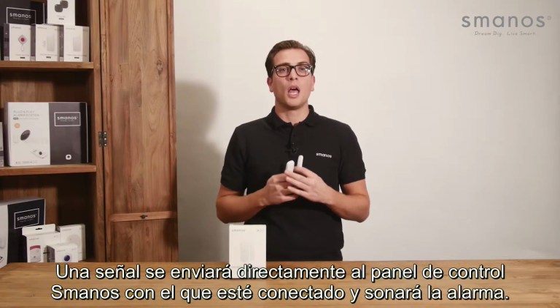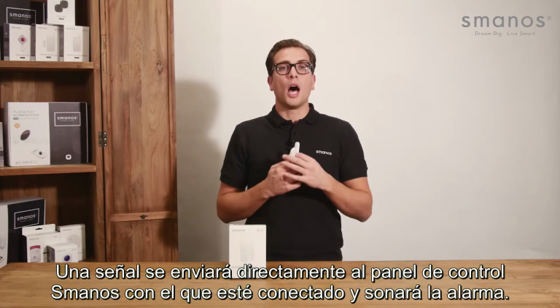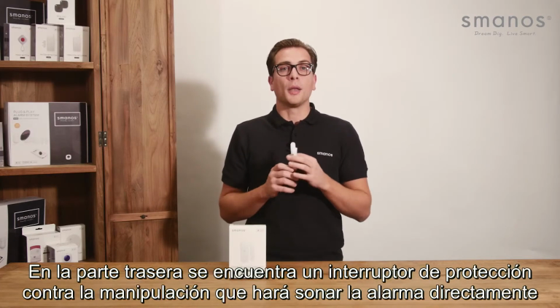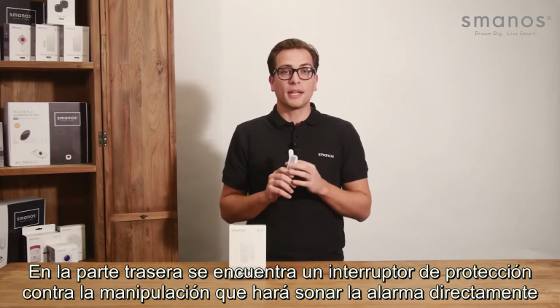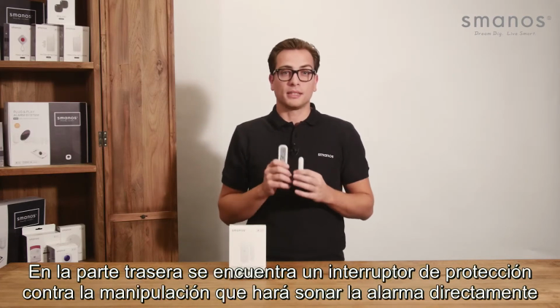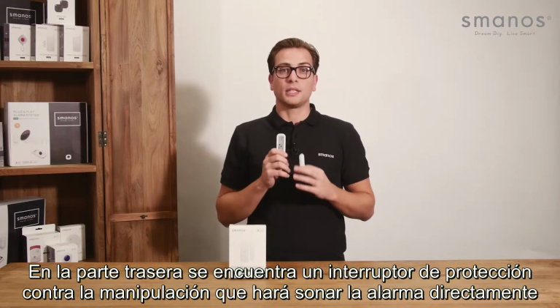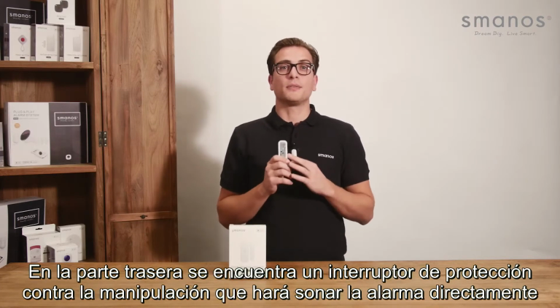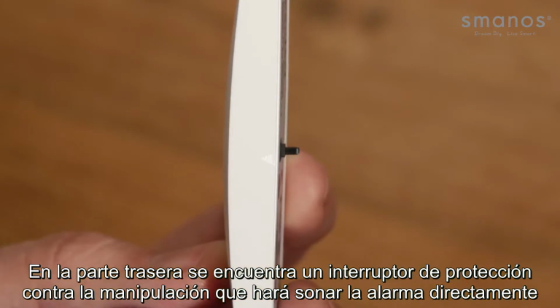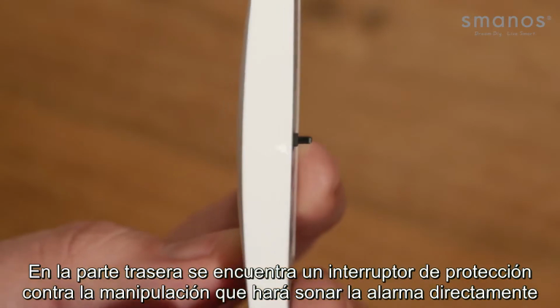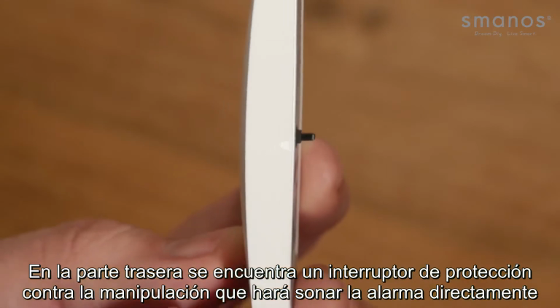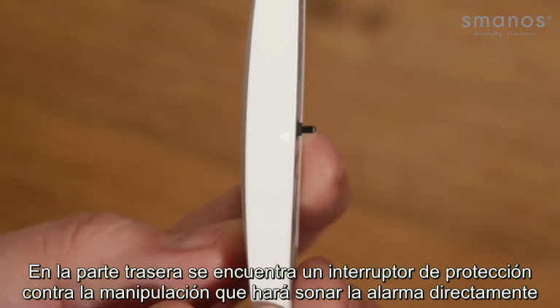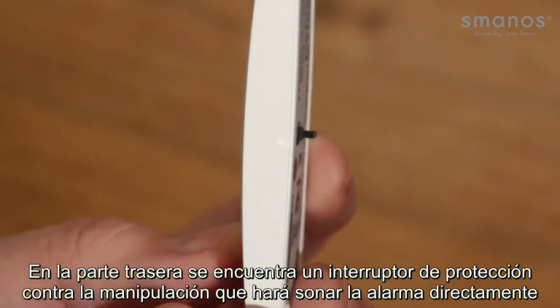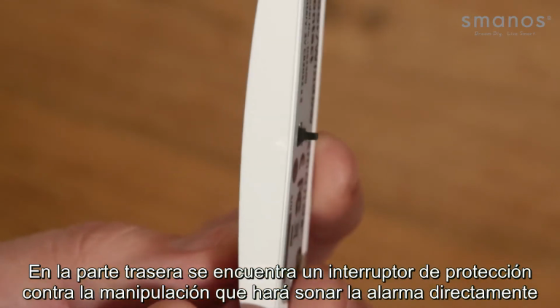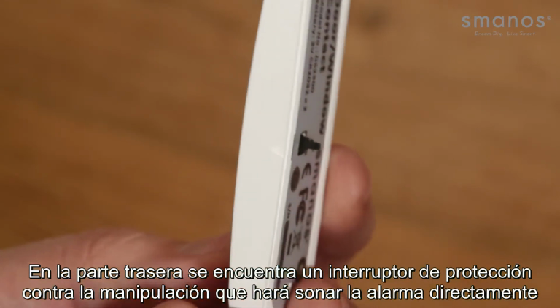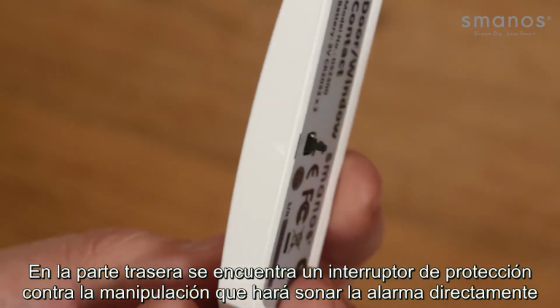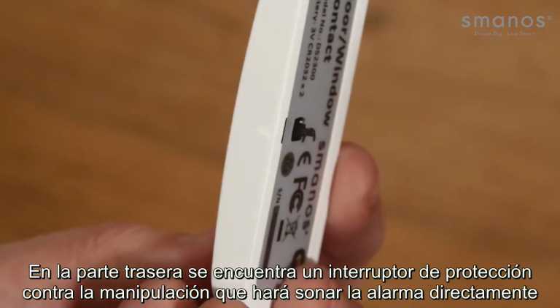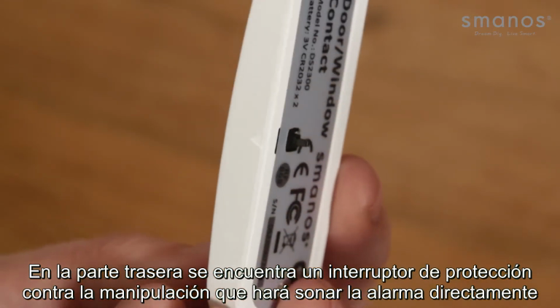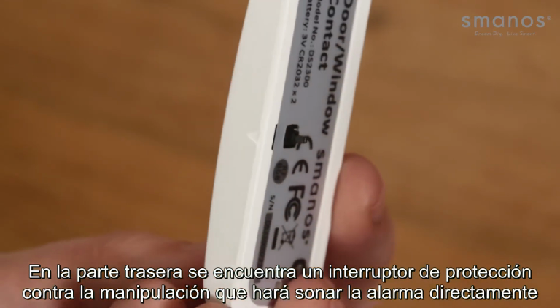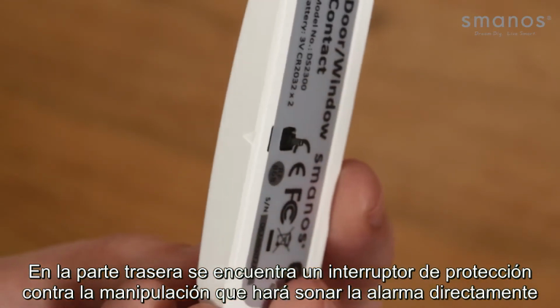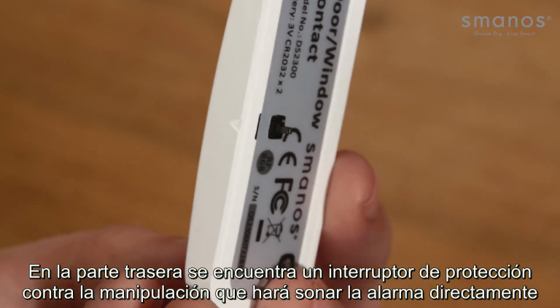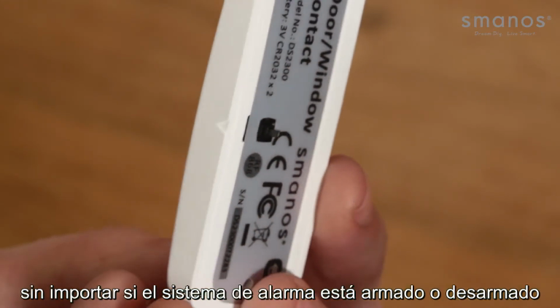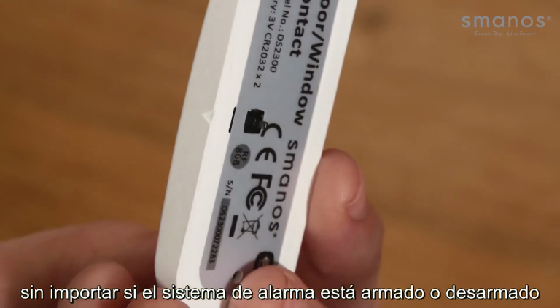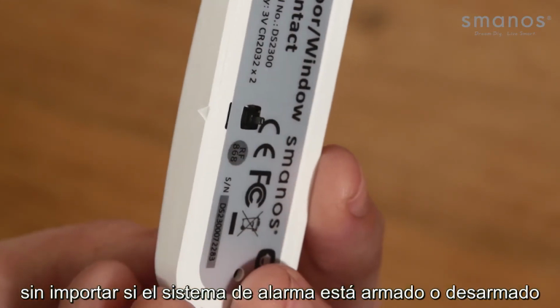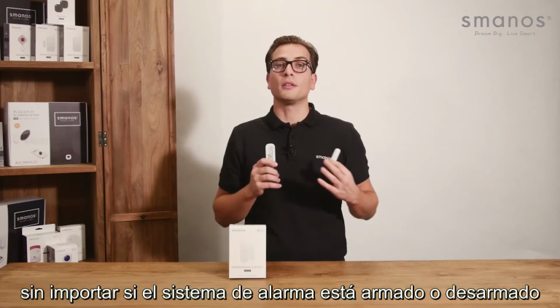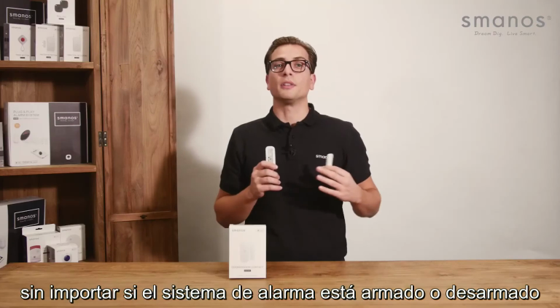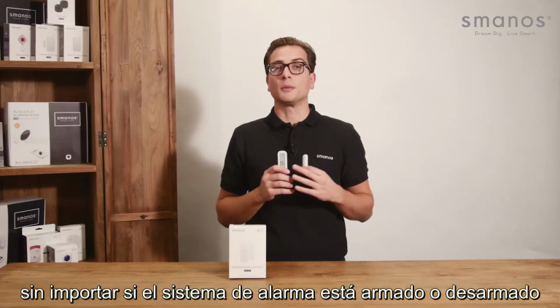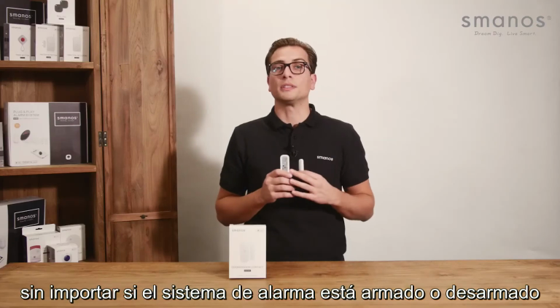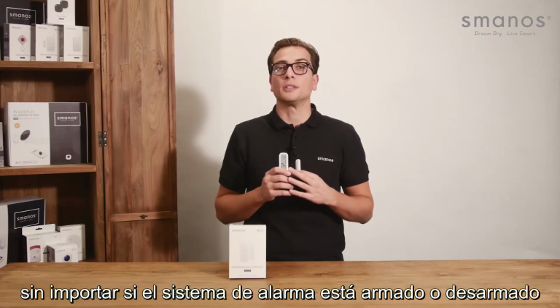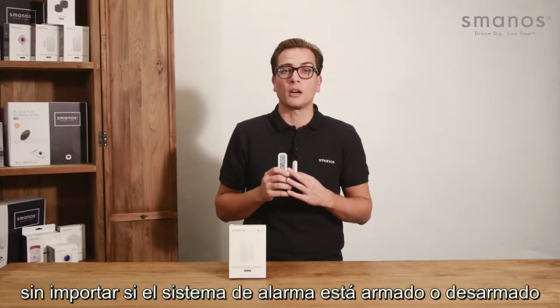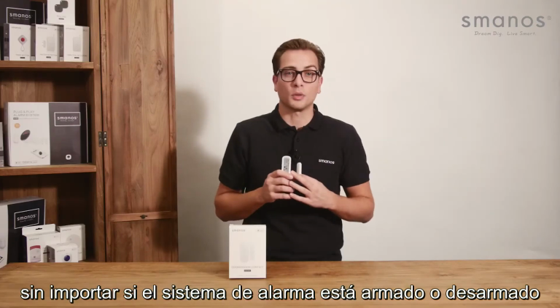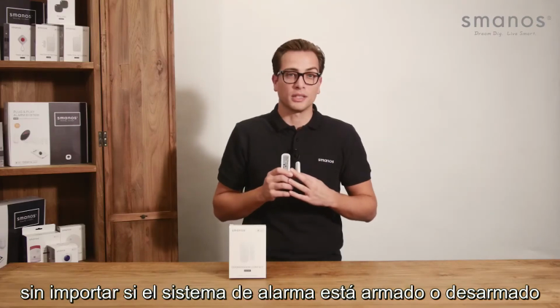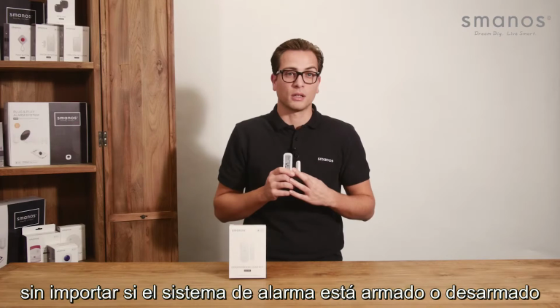On the back side you can find the tamper protection switch, which will directly sound the alarm no matter if the alarm system is armed or disarmed.